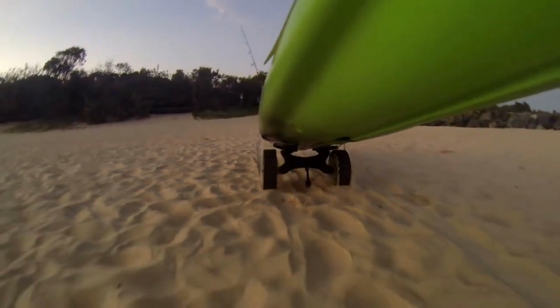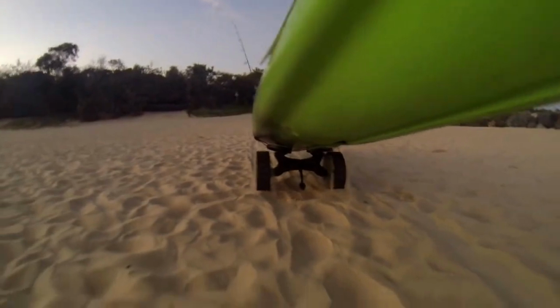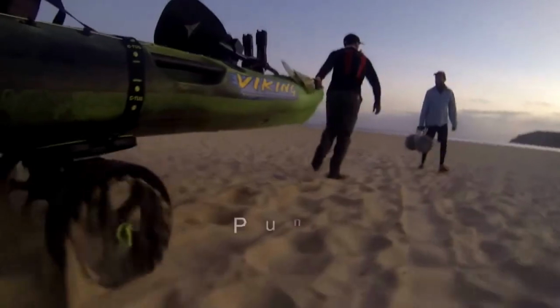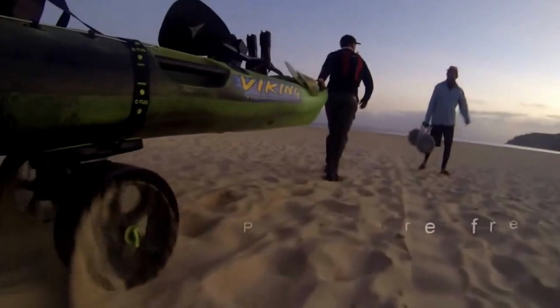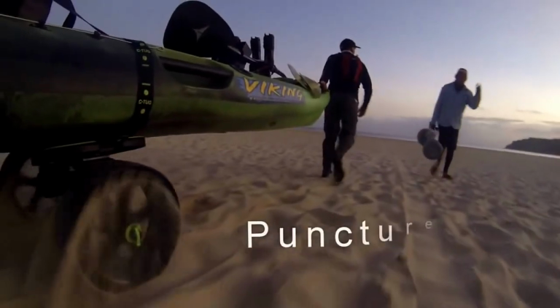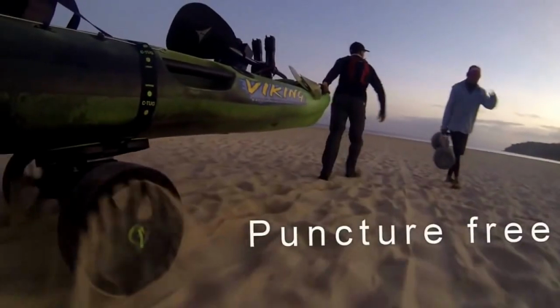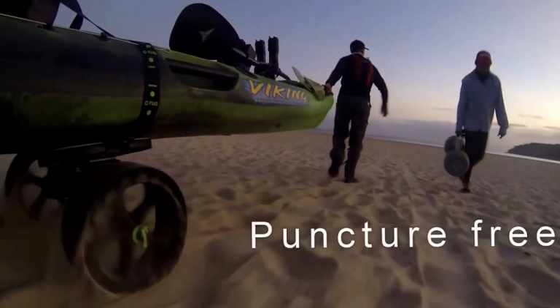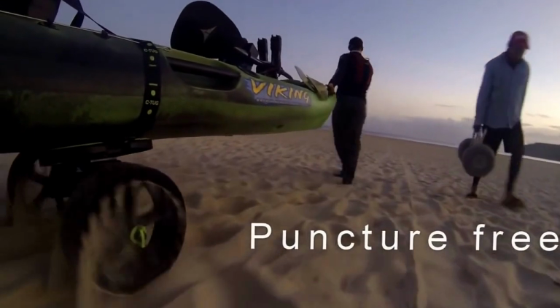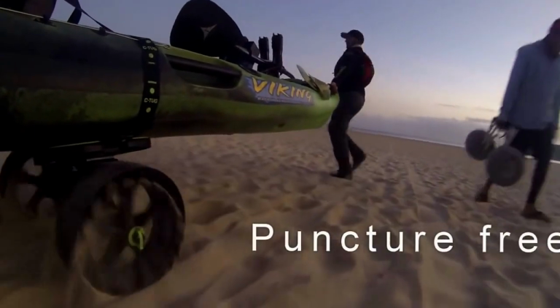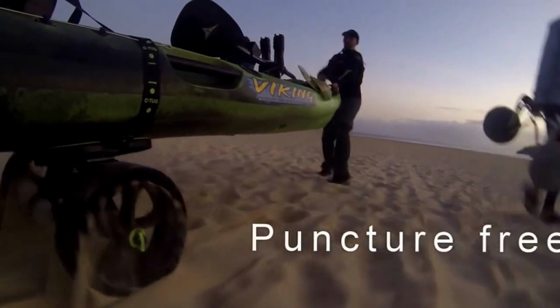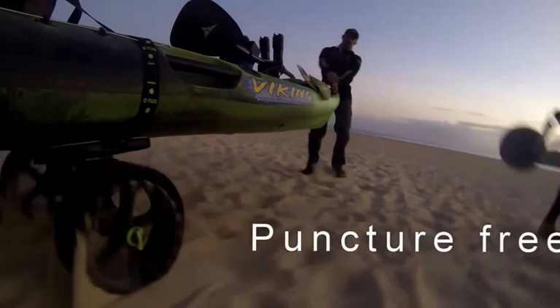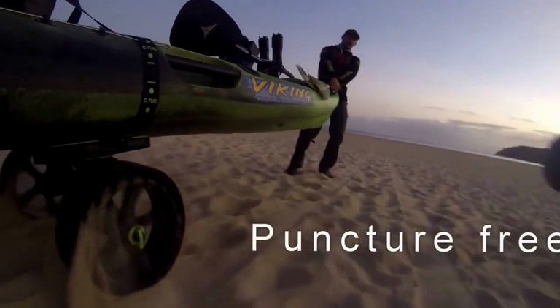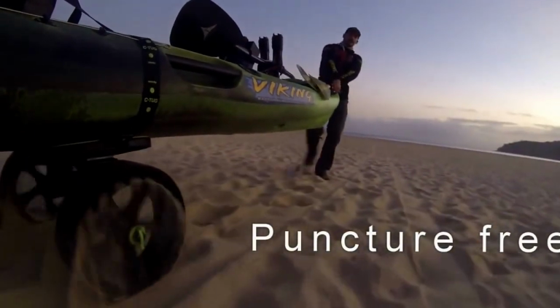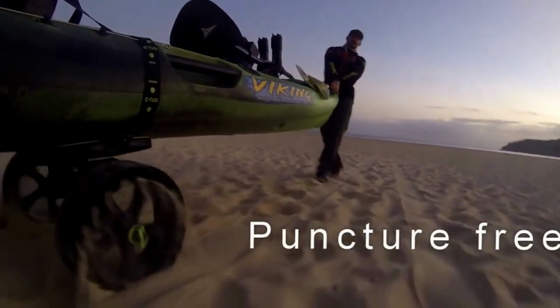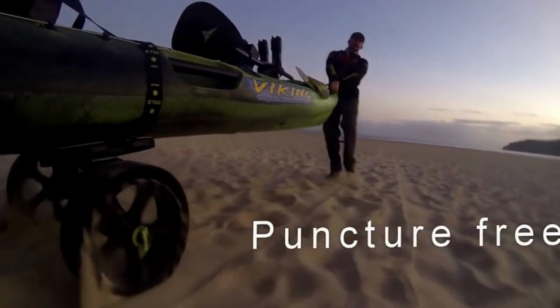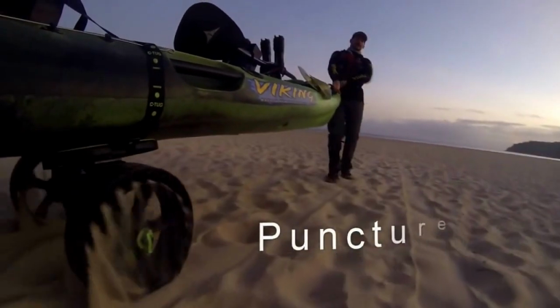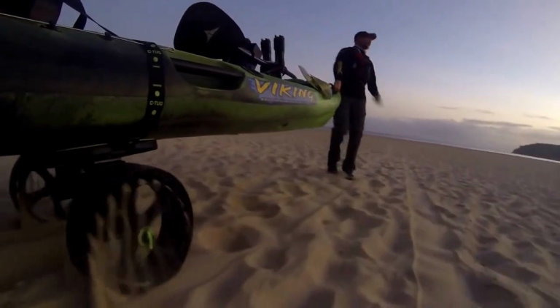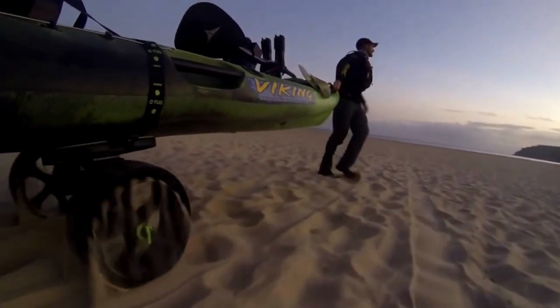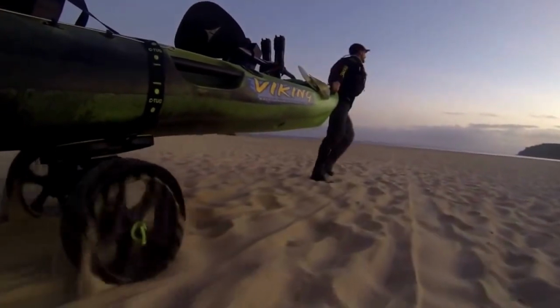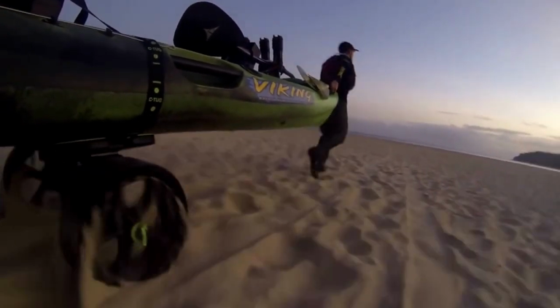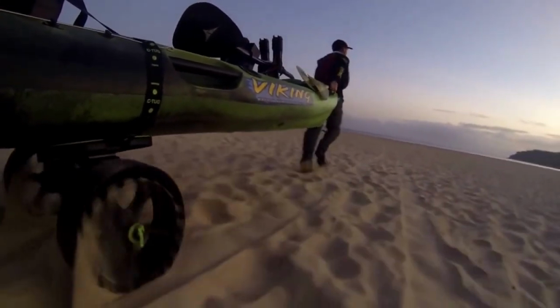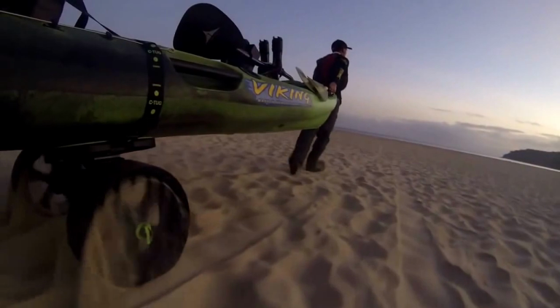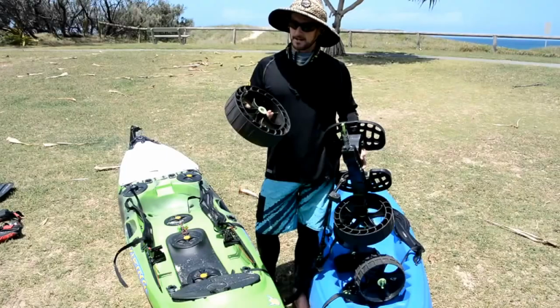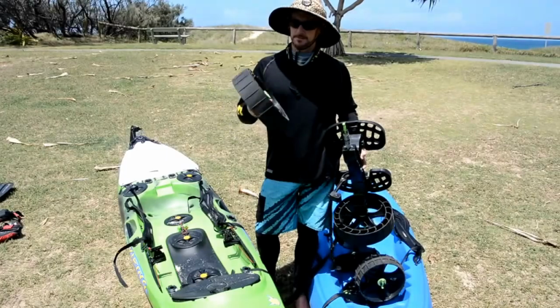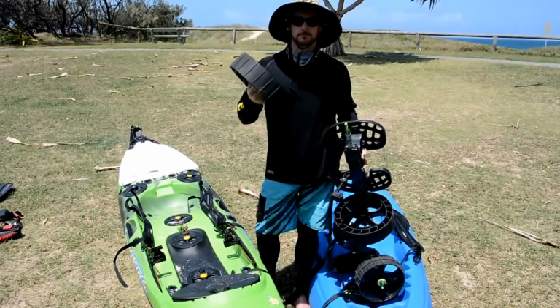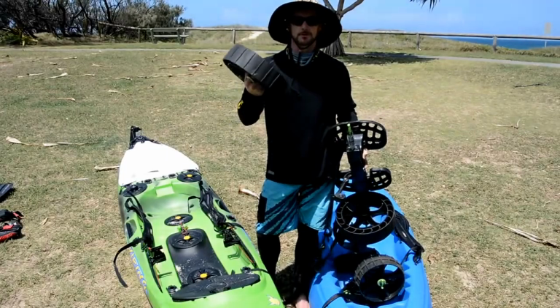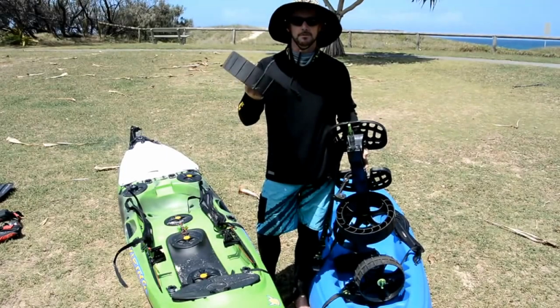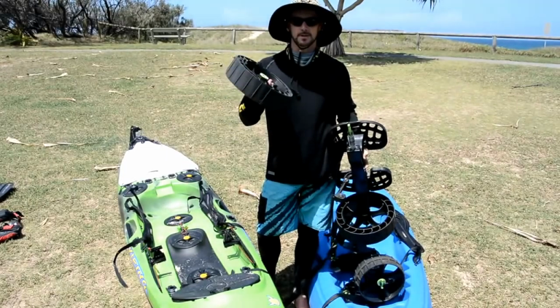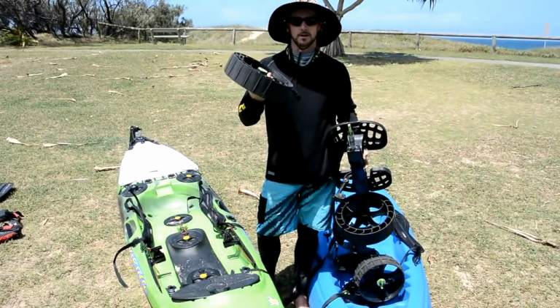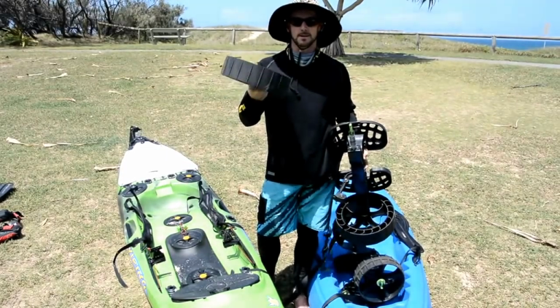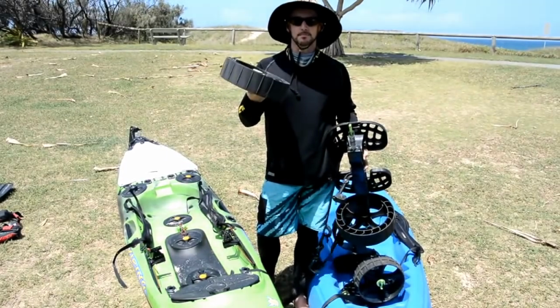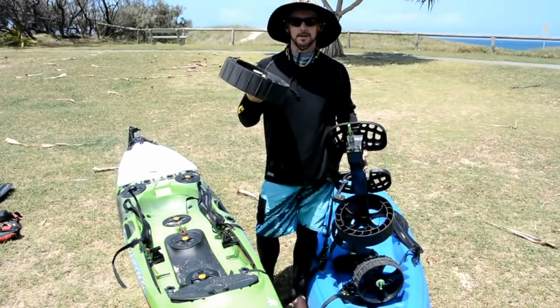I notice it walking through the sand. I don't have to stop, take a breath, and go again. It doesn't bog down in the sand — this thing floats over the sand like they claim it does.